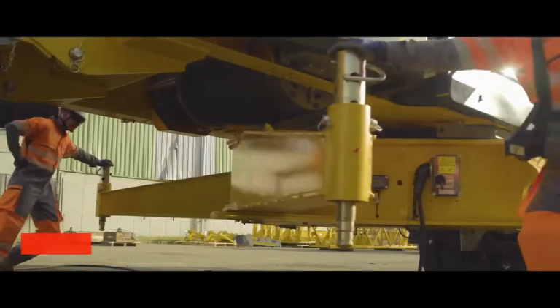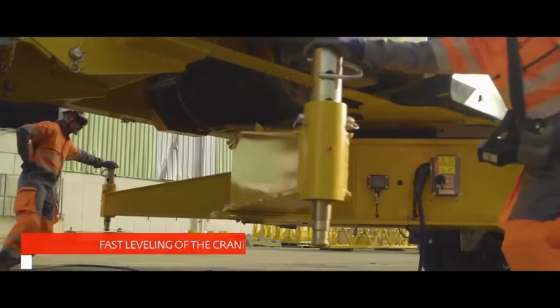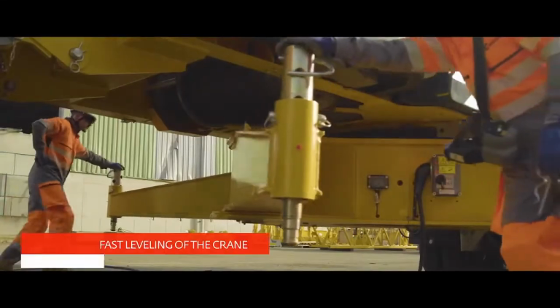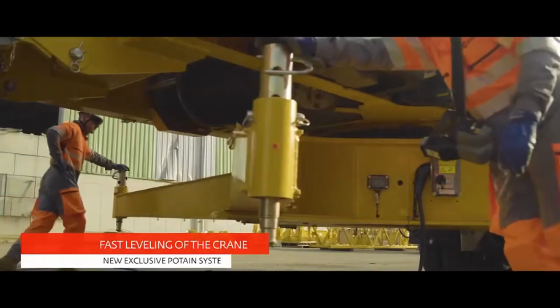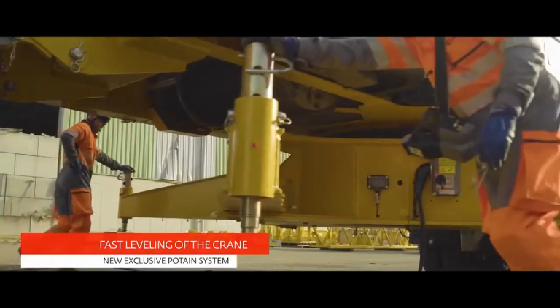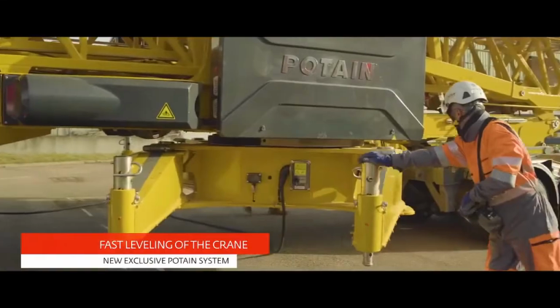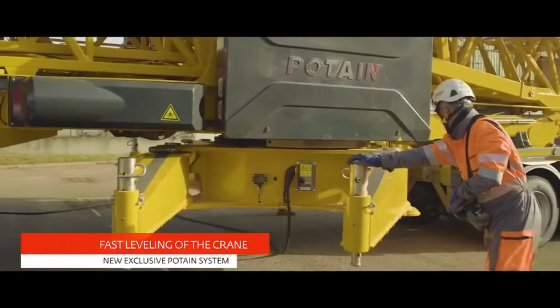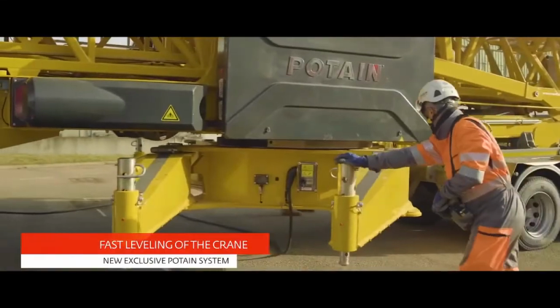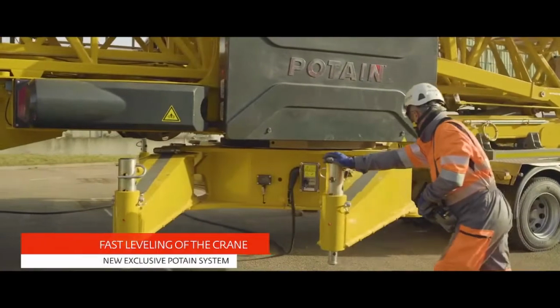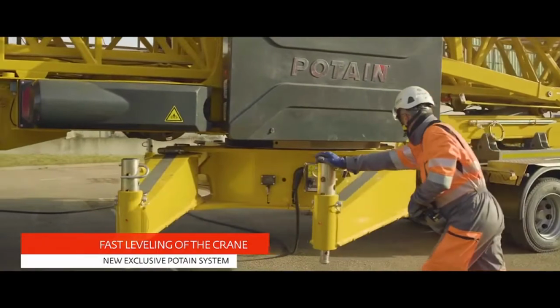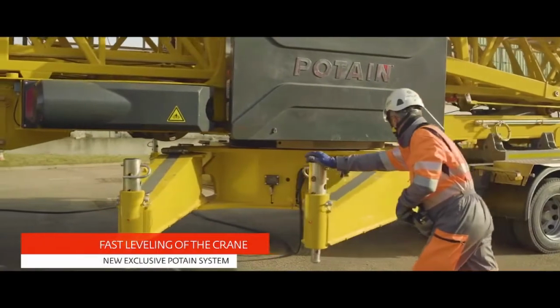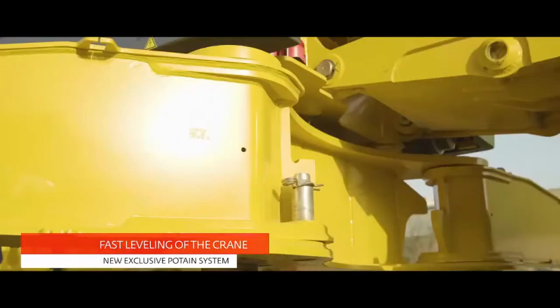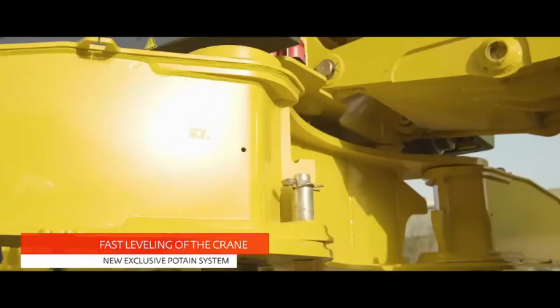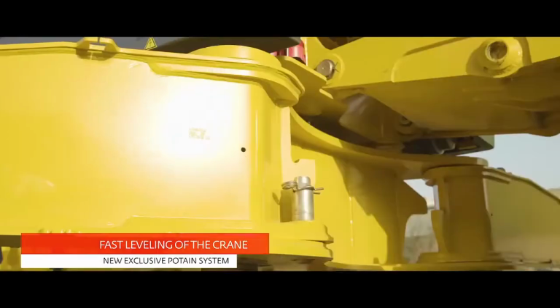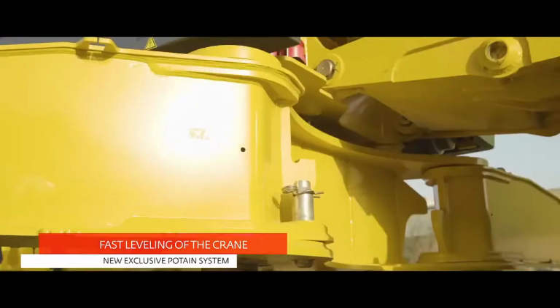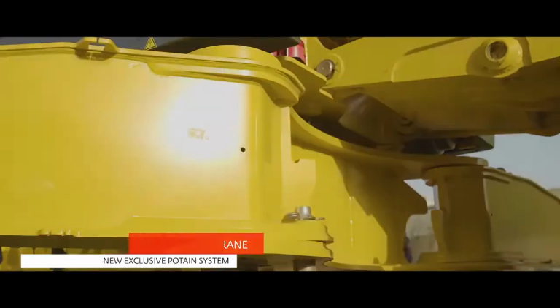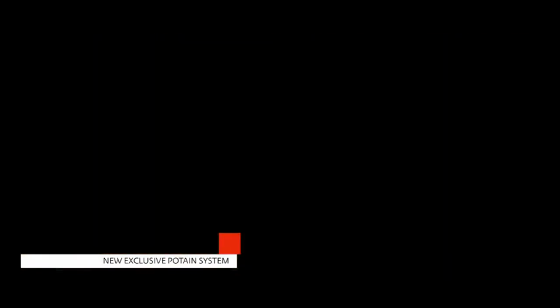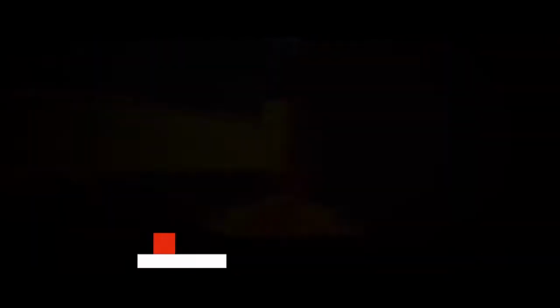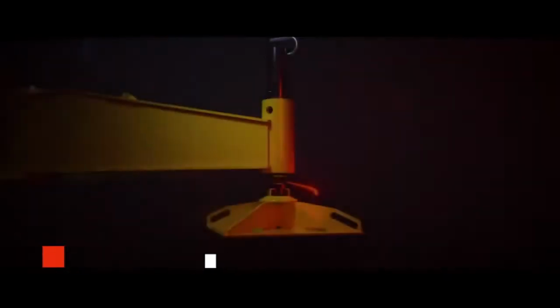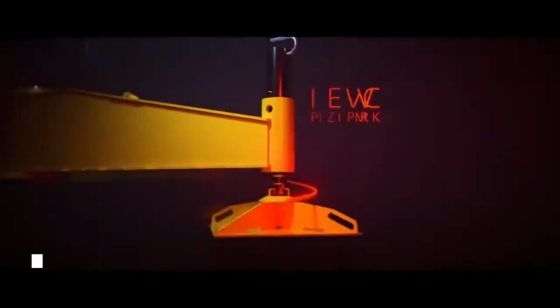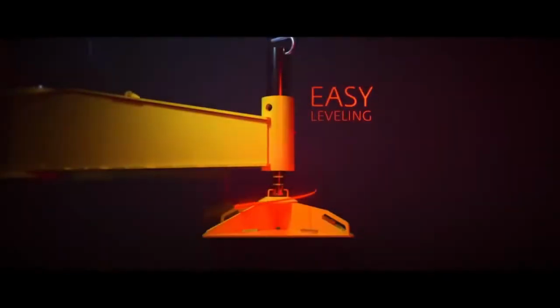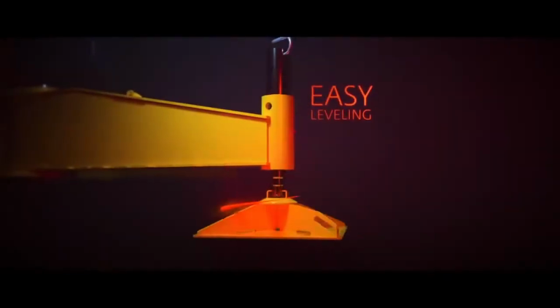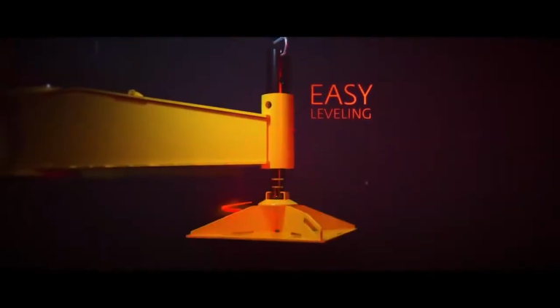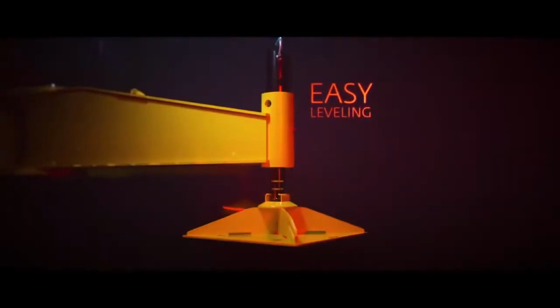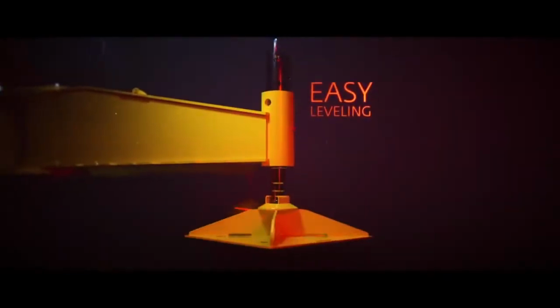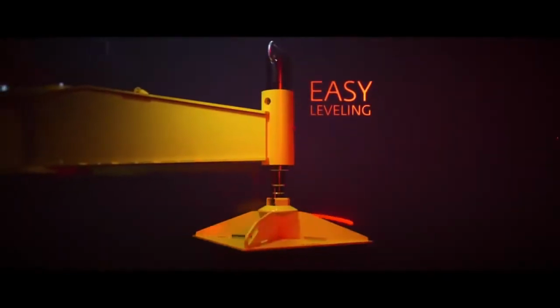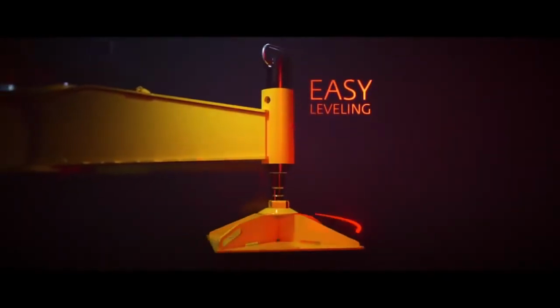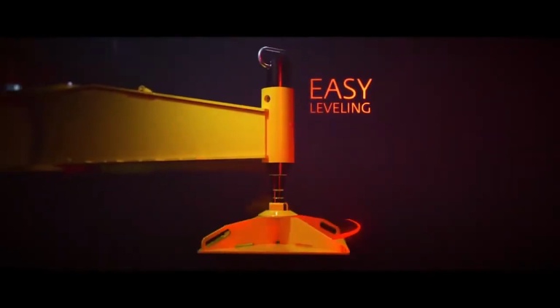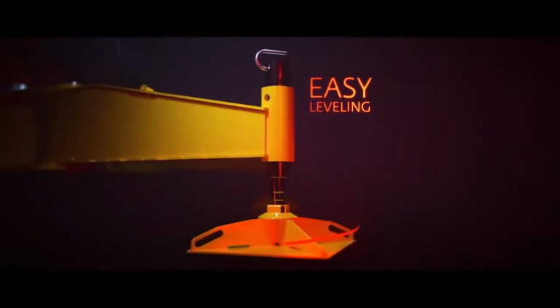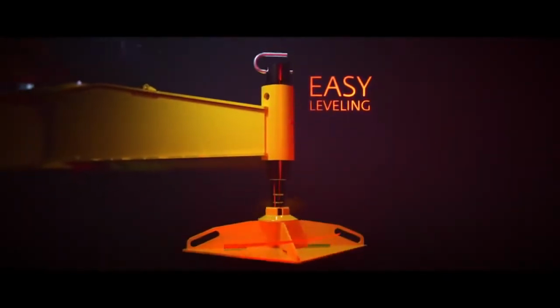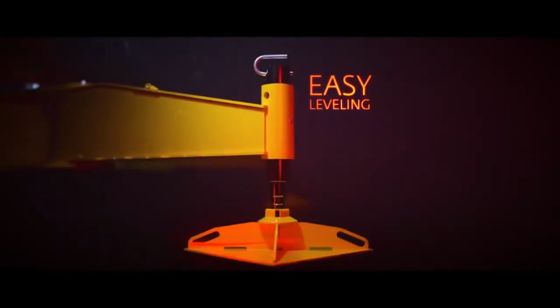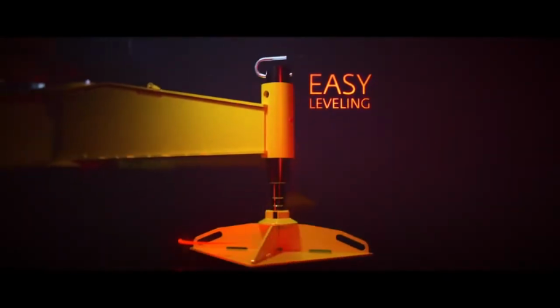The new crane levelling system saves time during assembly and makes it easy to adapt to all types of job sites.